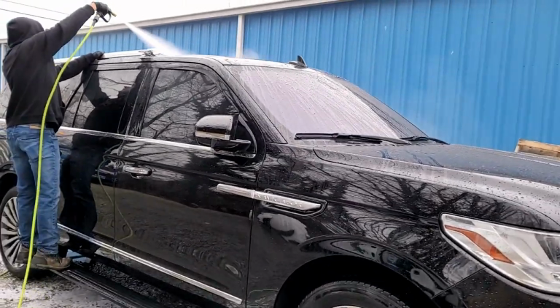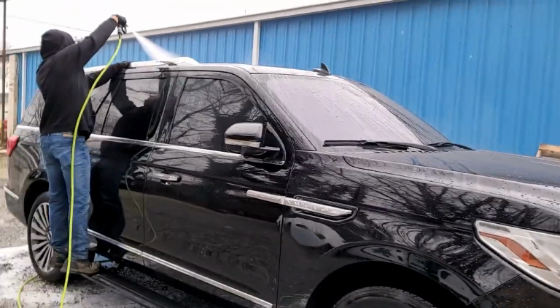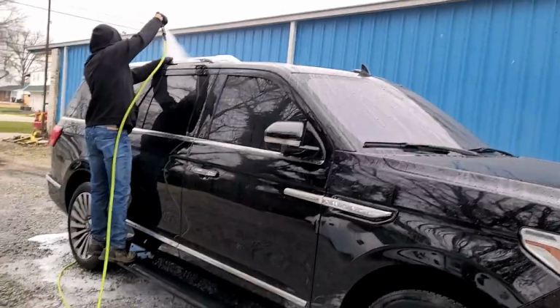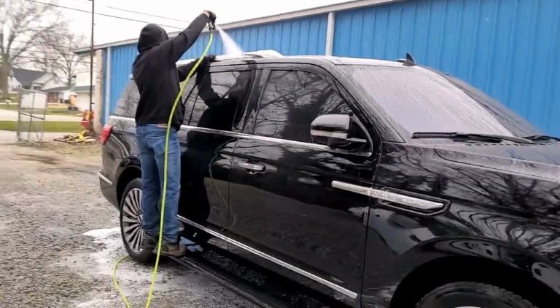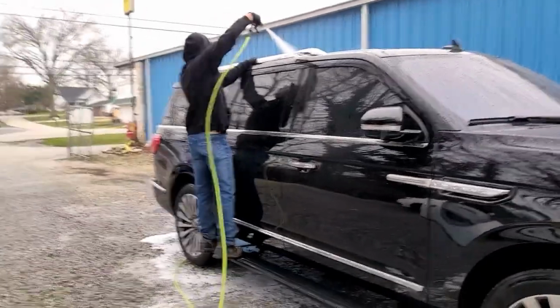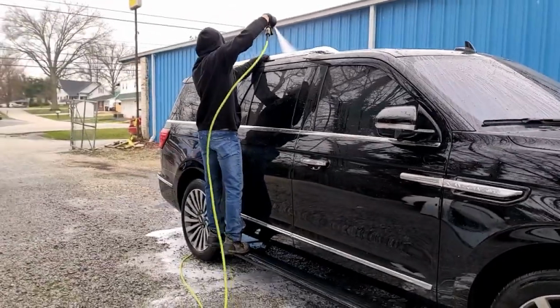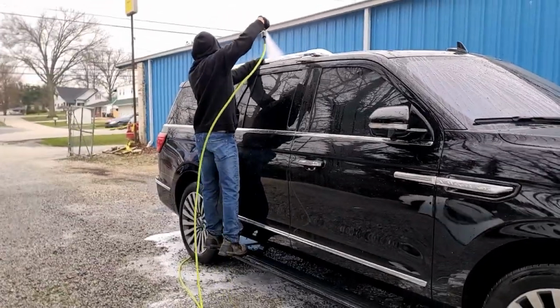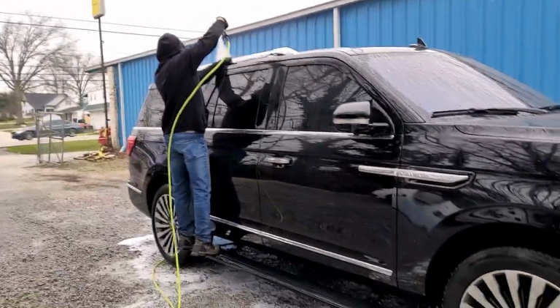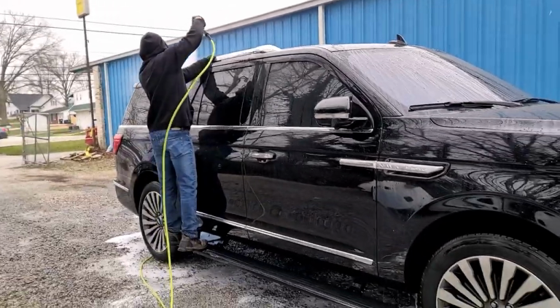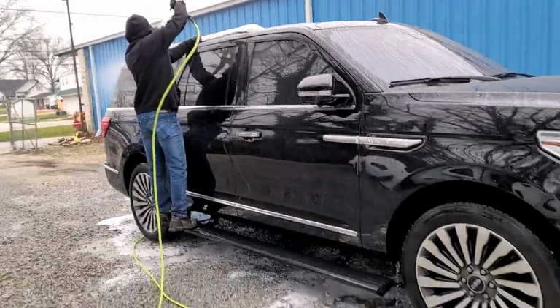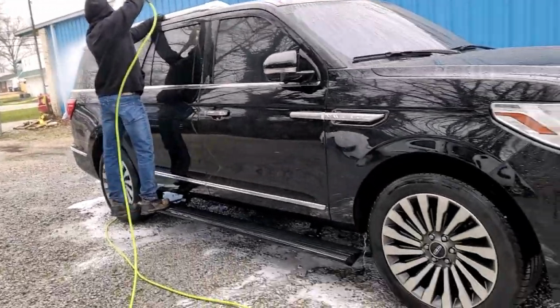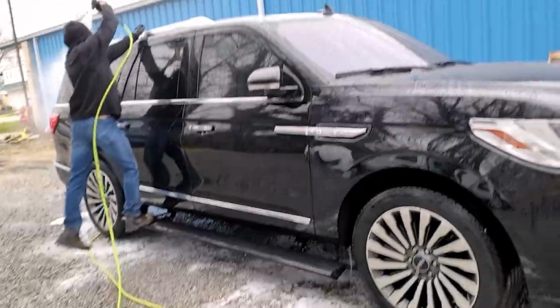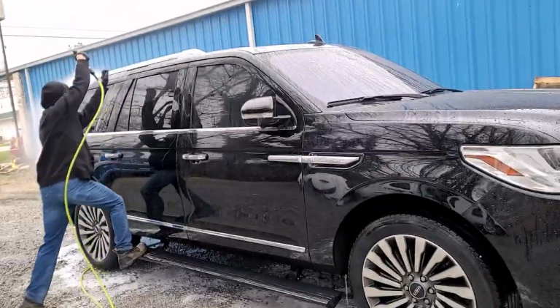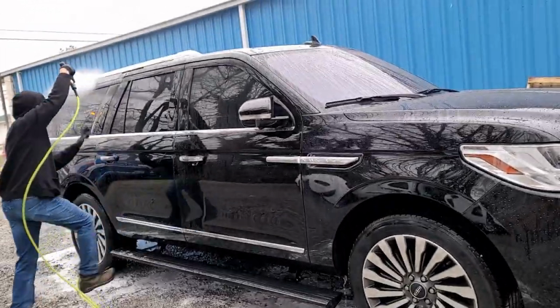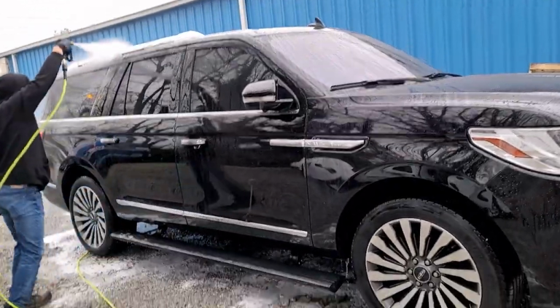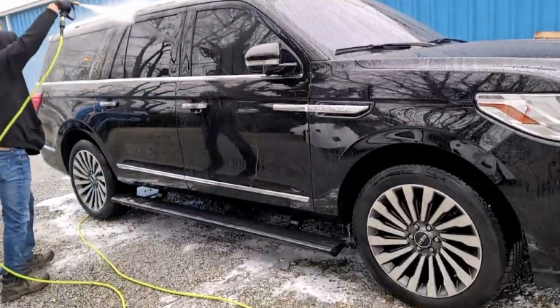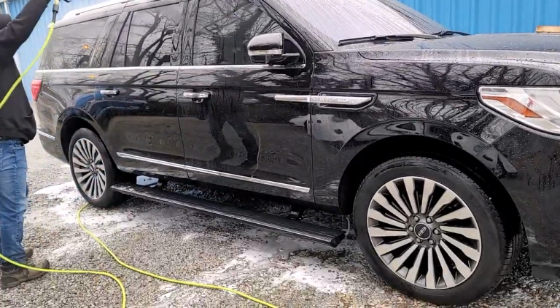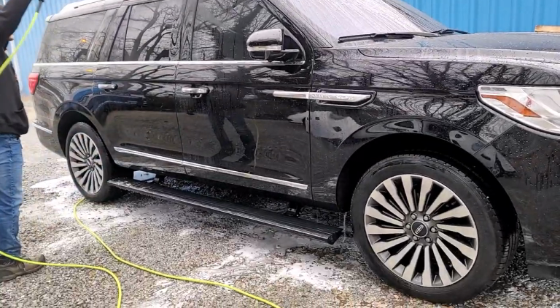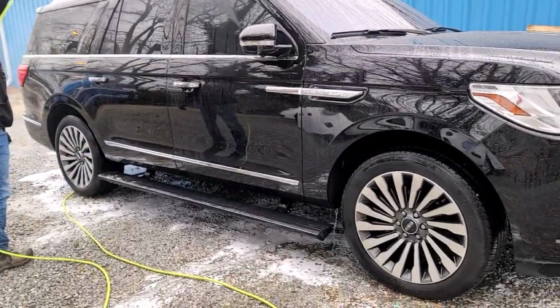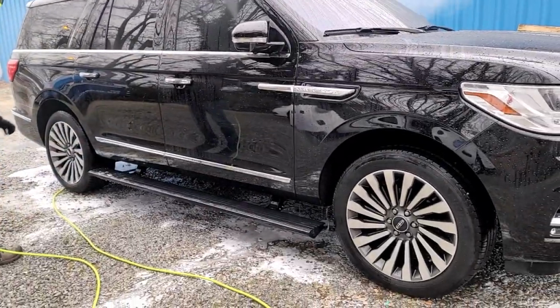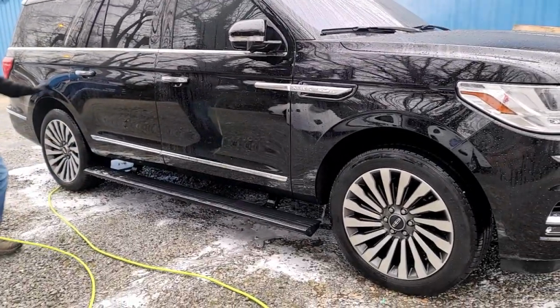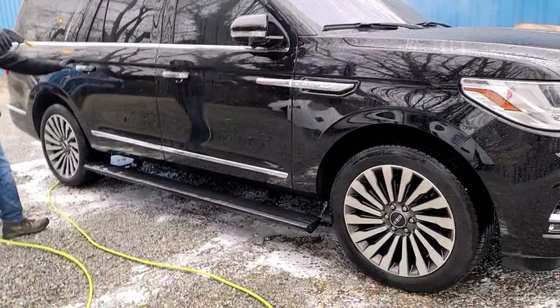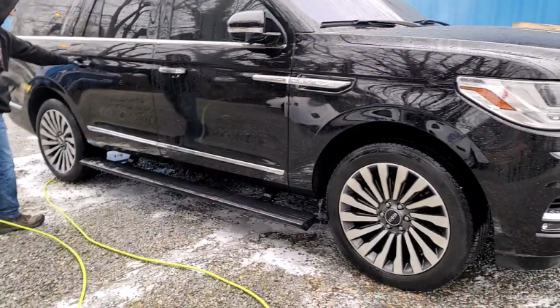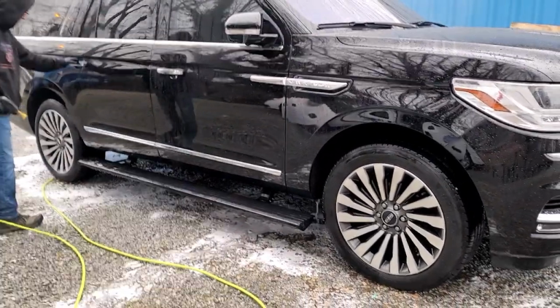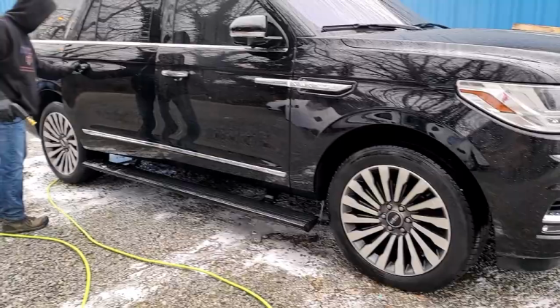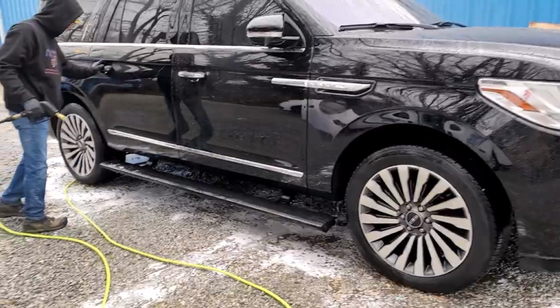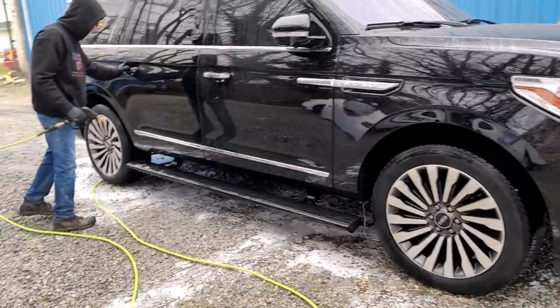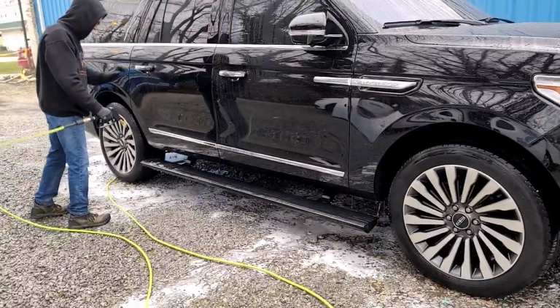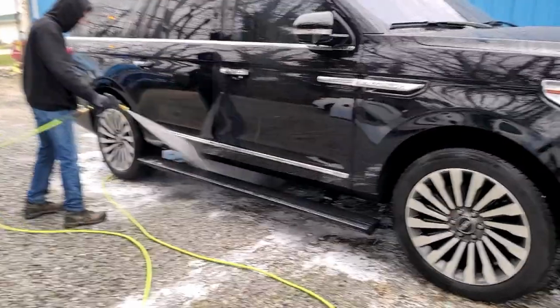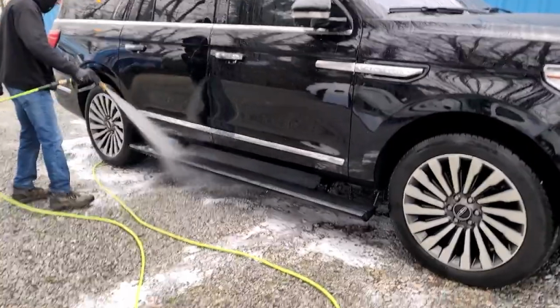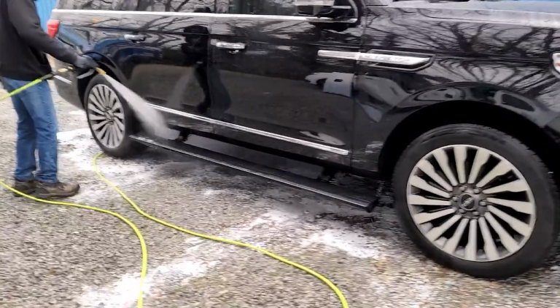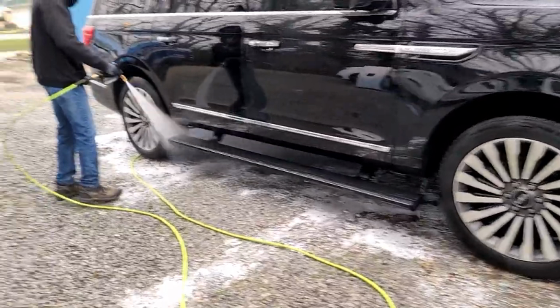On a sunny day you would only want to do about half of this black vehicle at a time, because it will dry on there fast.